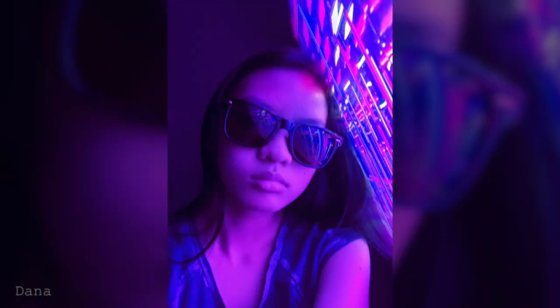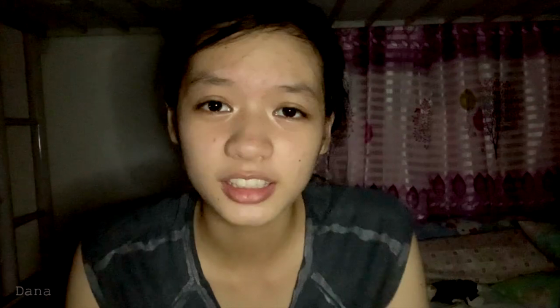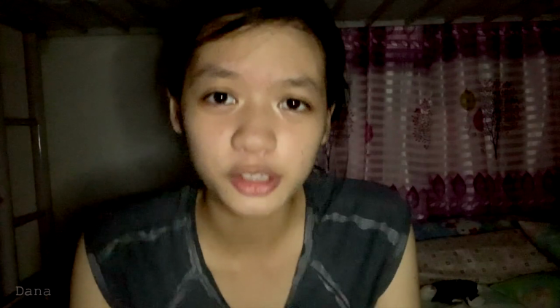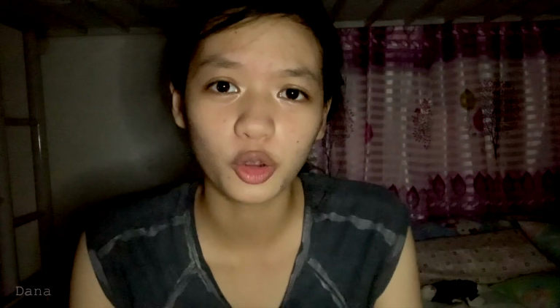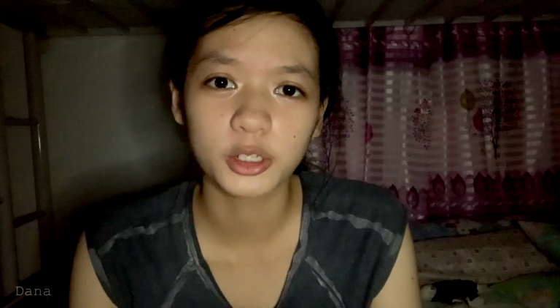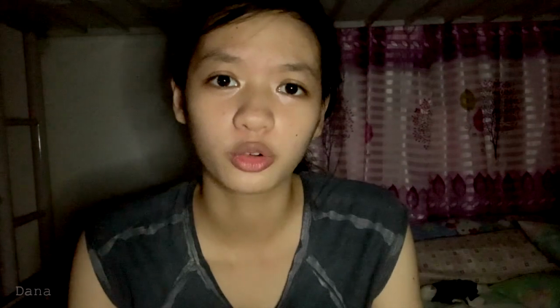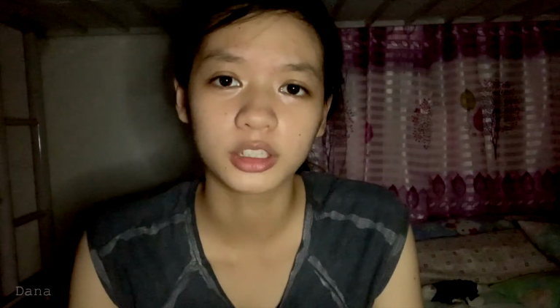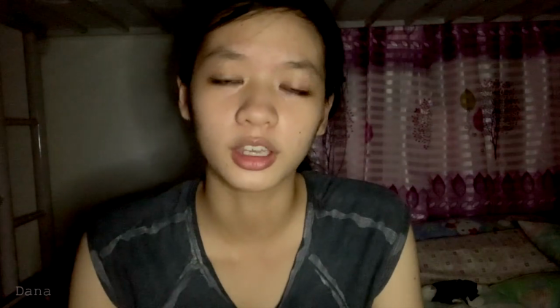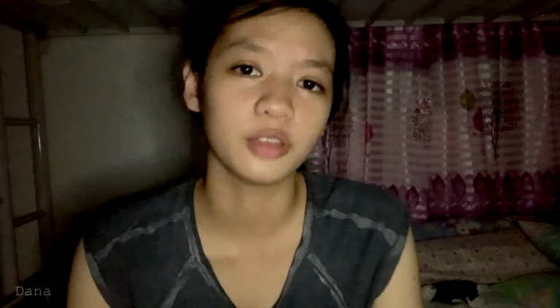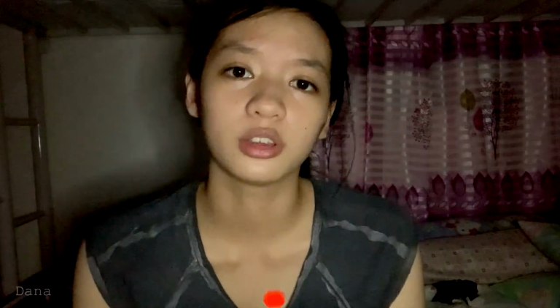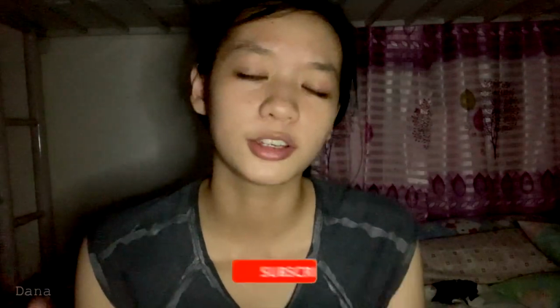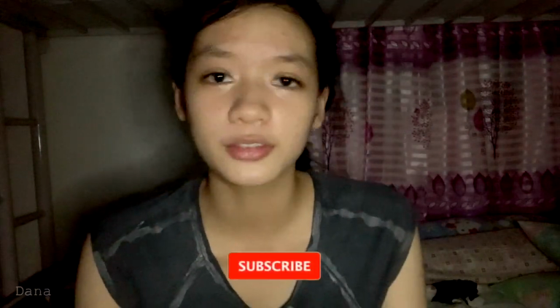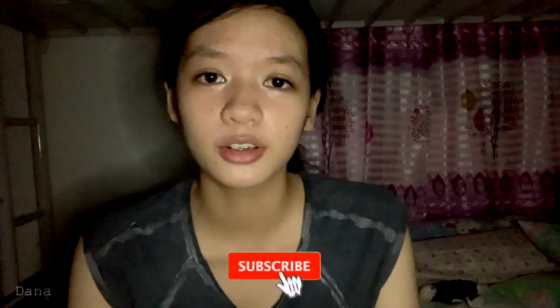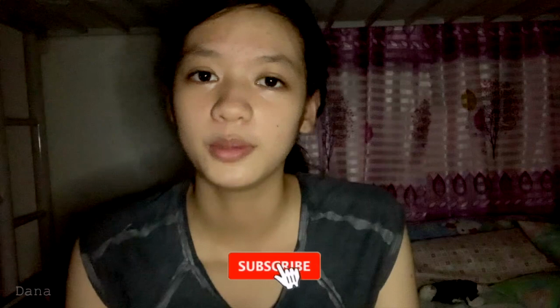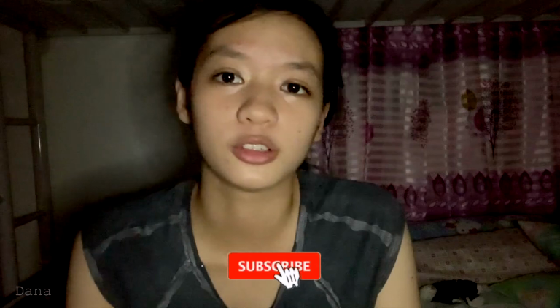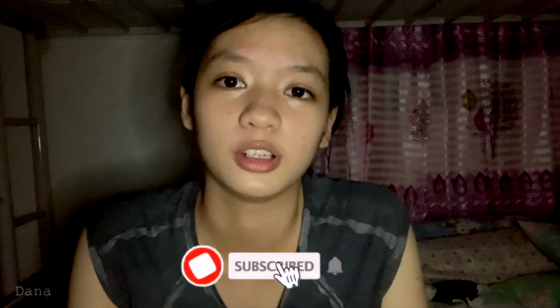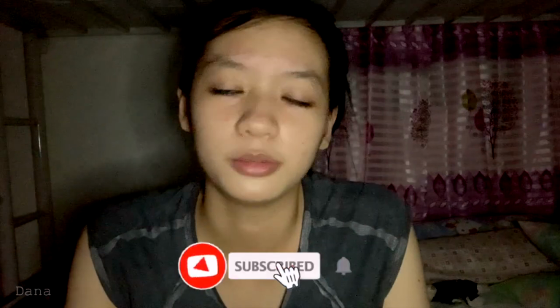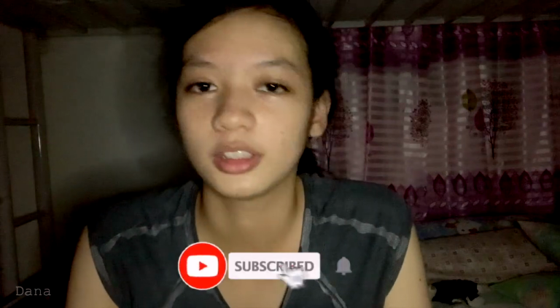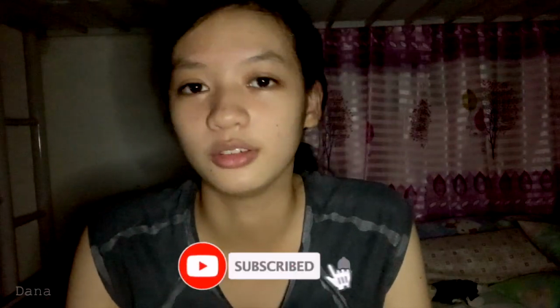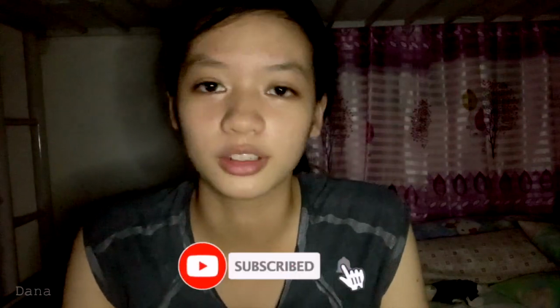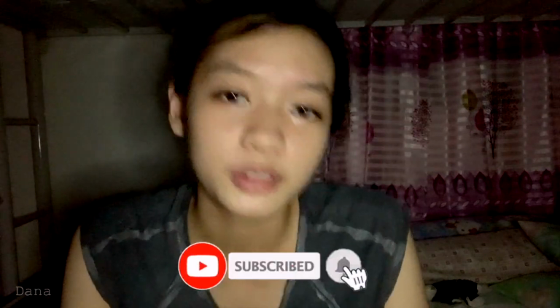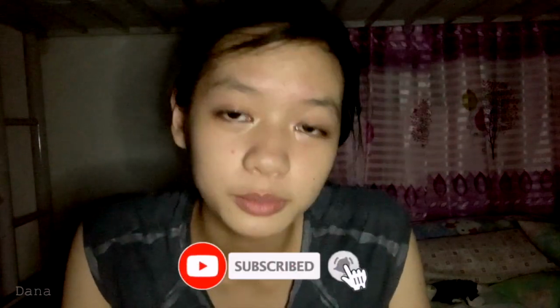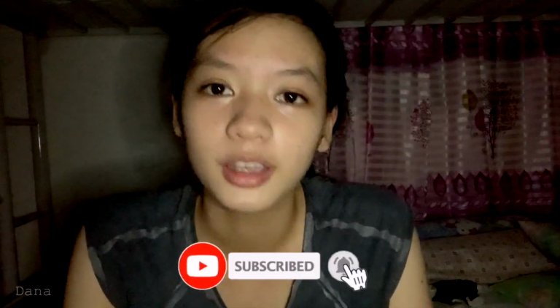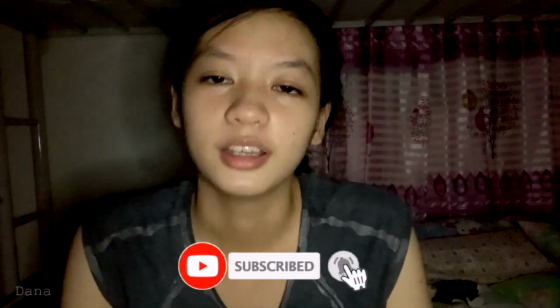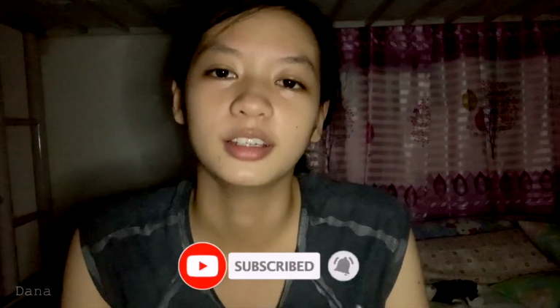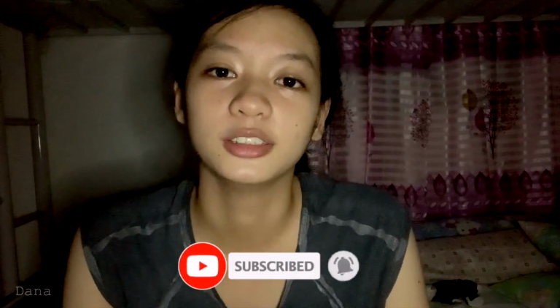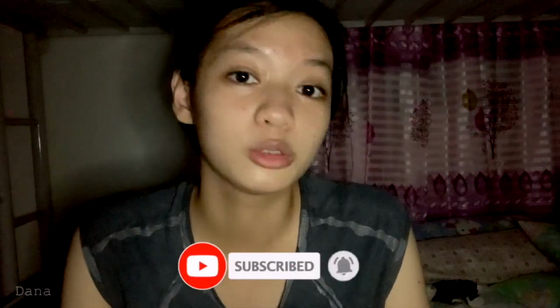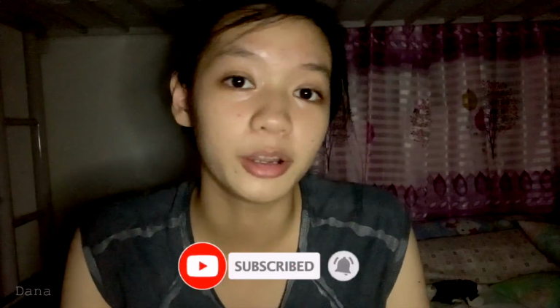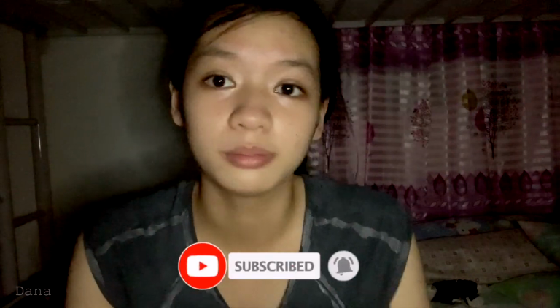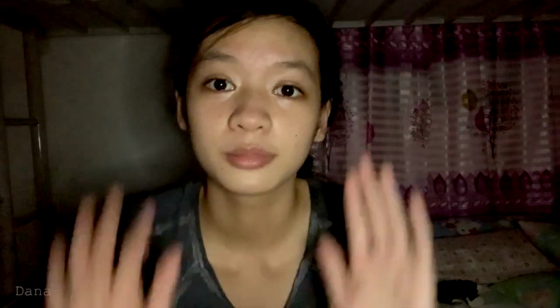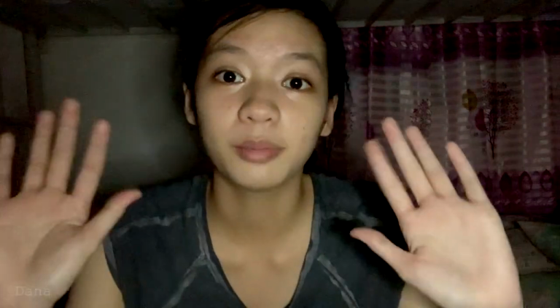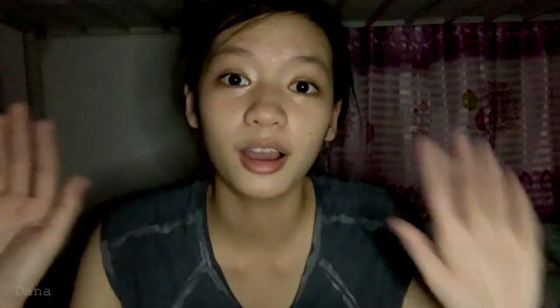Thank you so much for watching, and if you enjoyed the video, be sure to leave a thumbs up and subscribe. Goodbye!